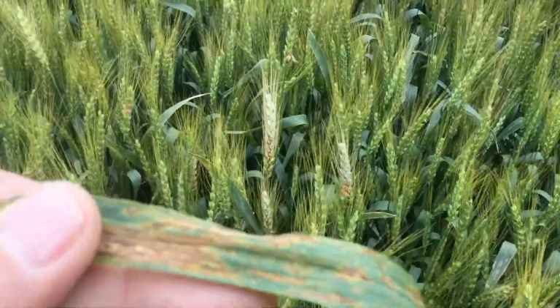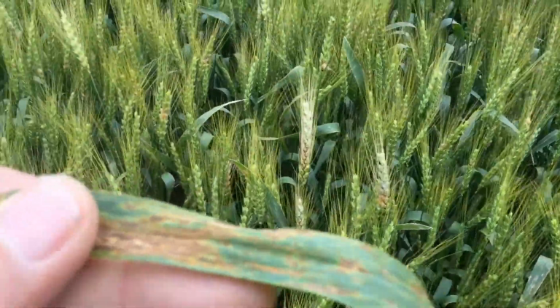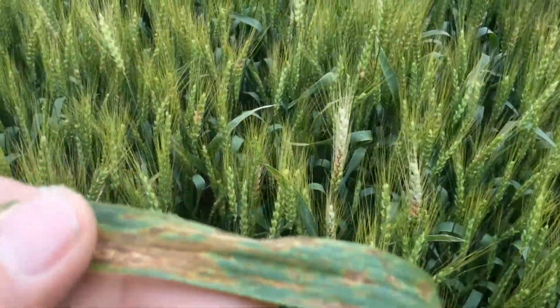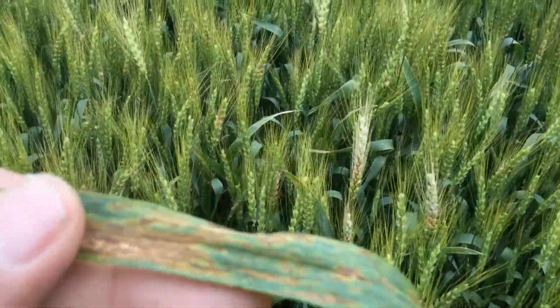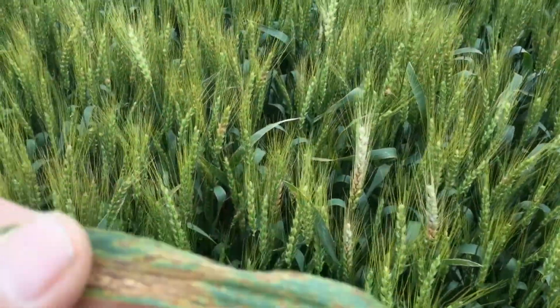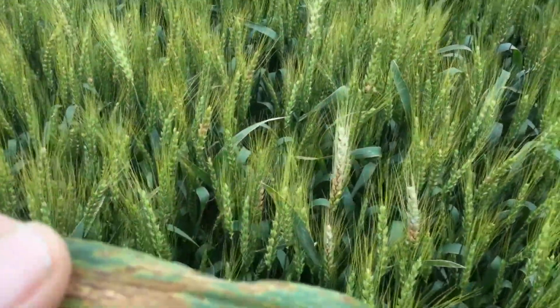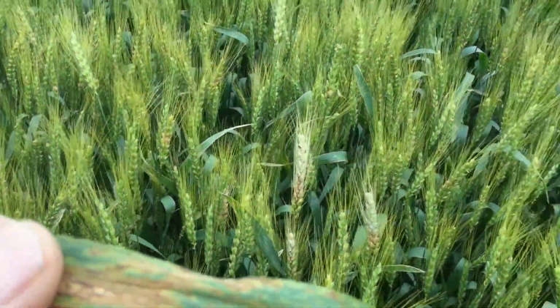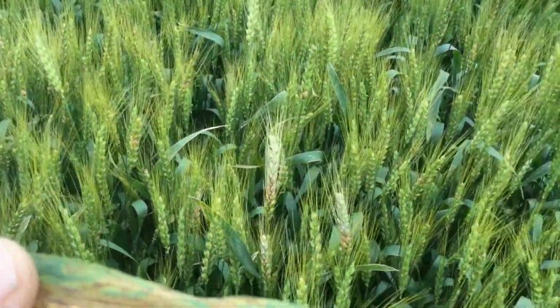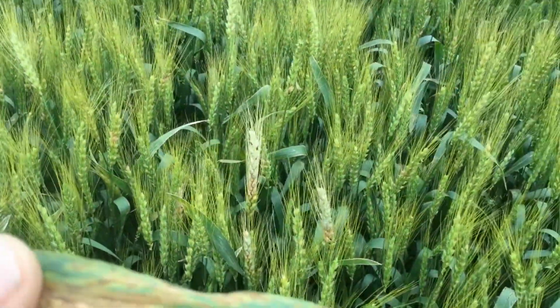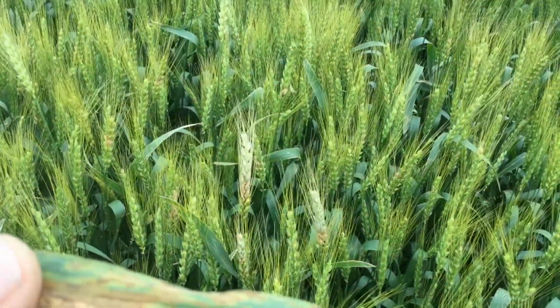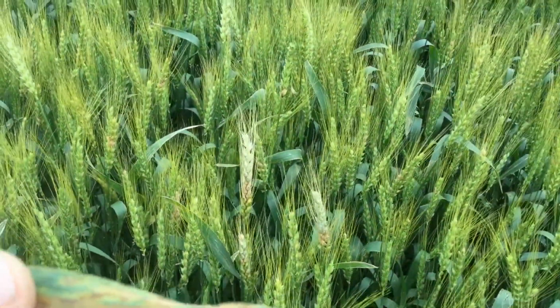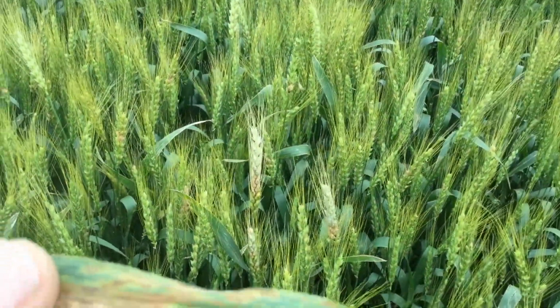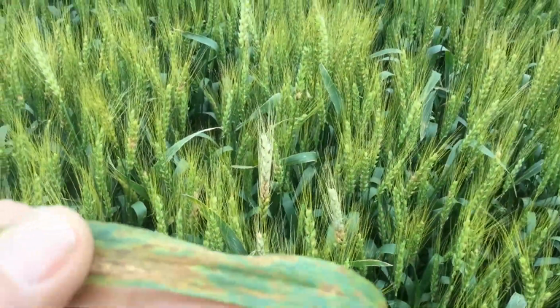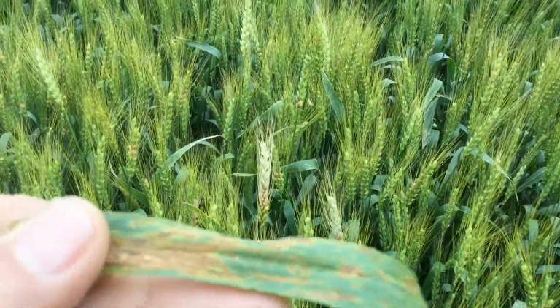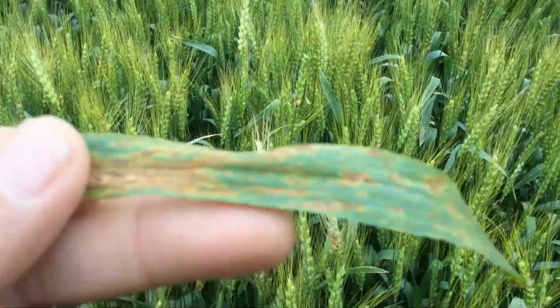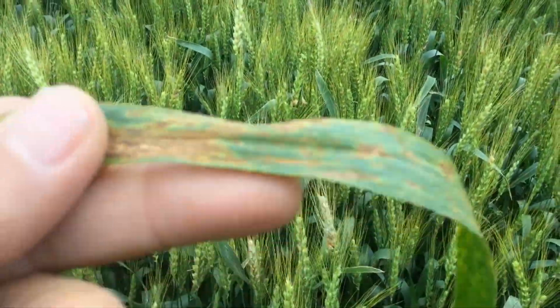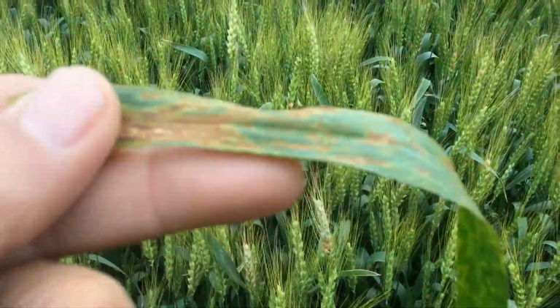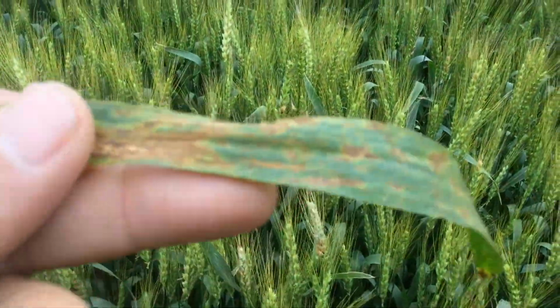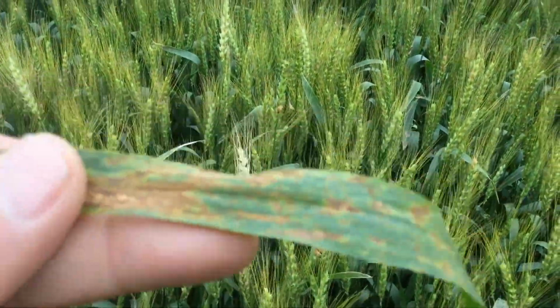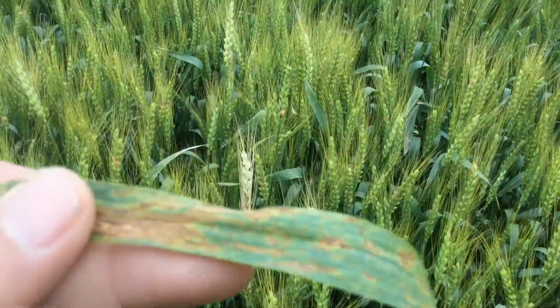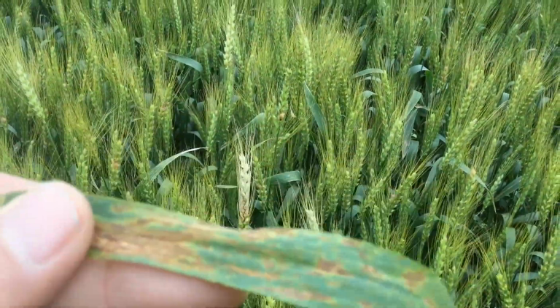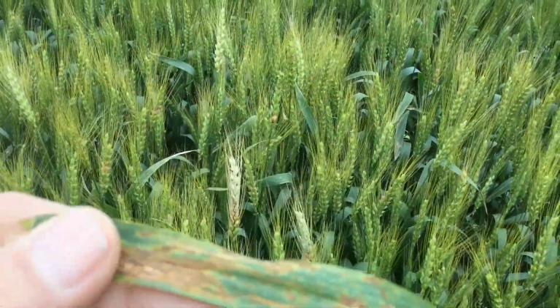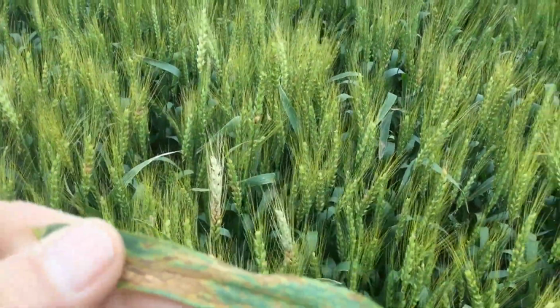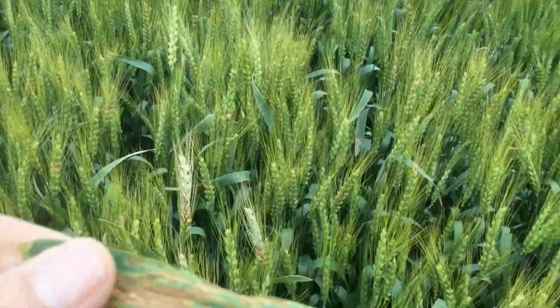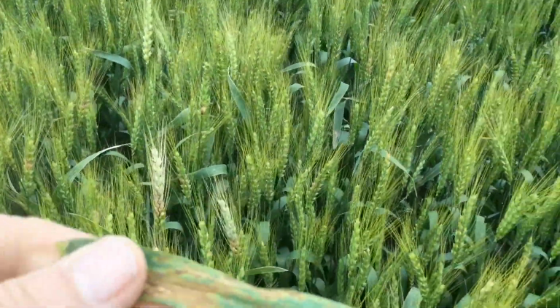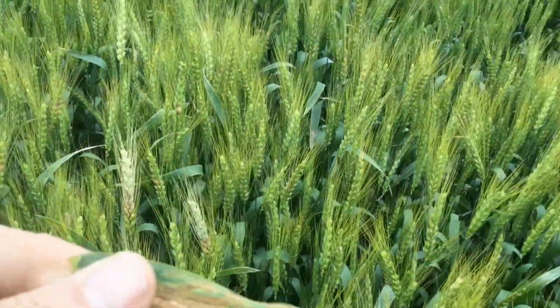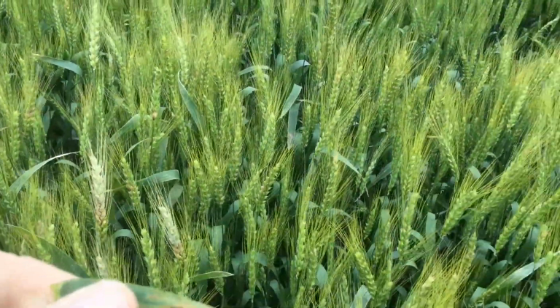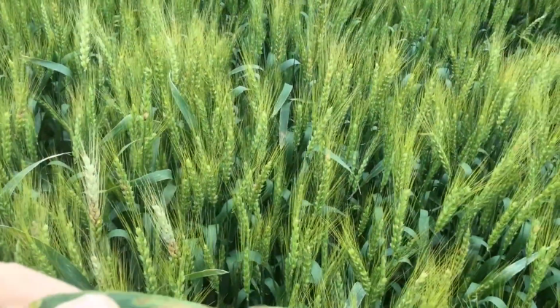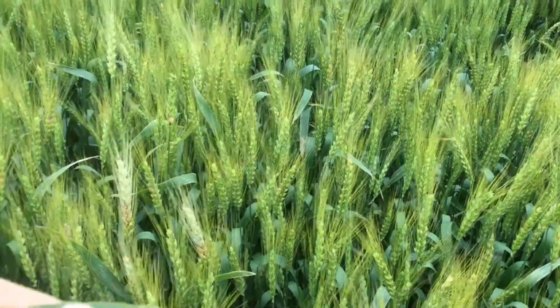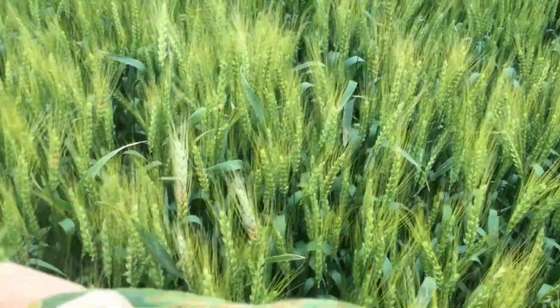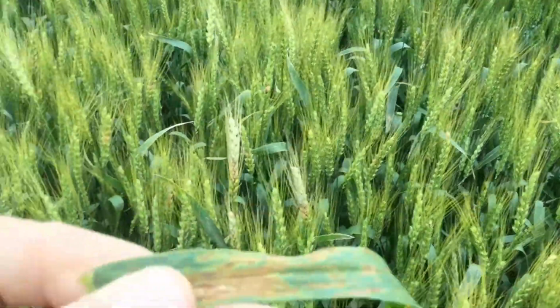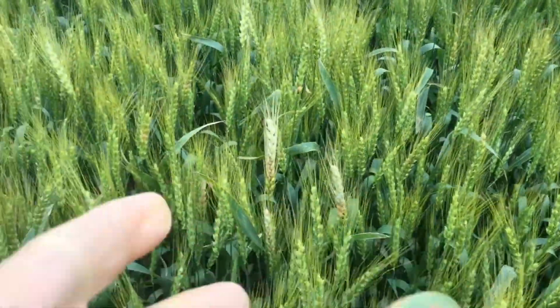I don't know what the yield loss will be, but we're going to have some. Fertilizer level looks really good on everything.